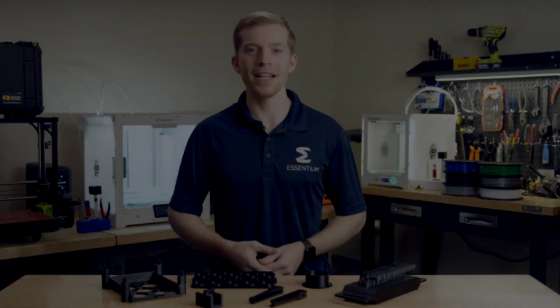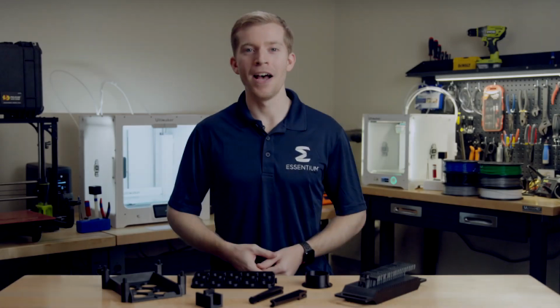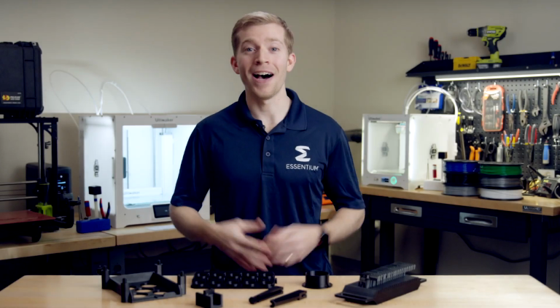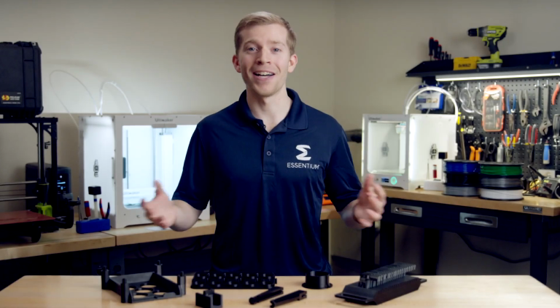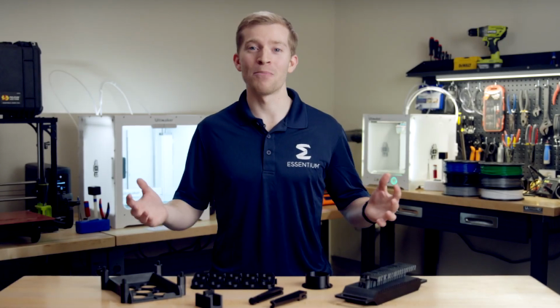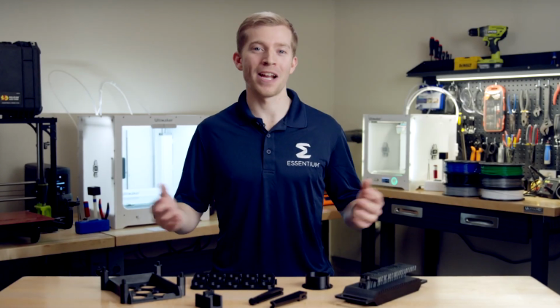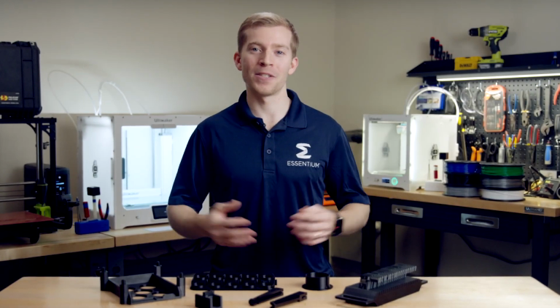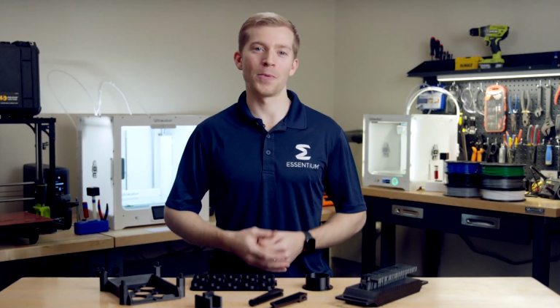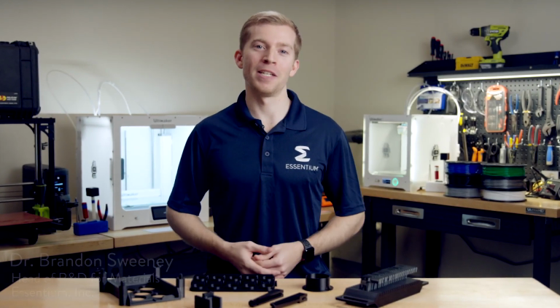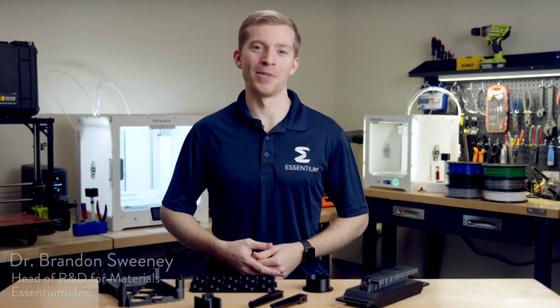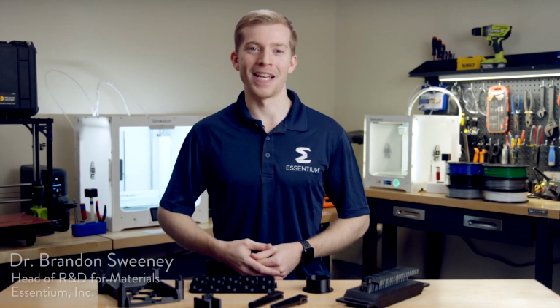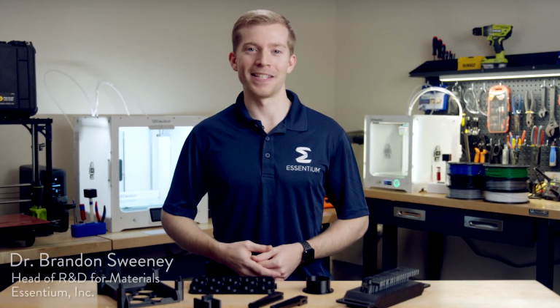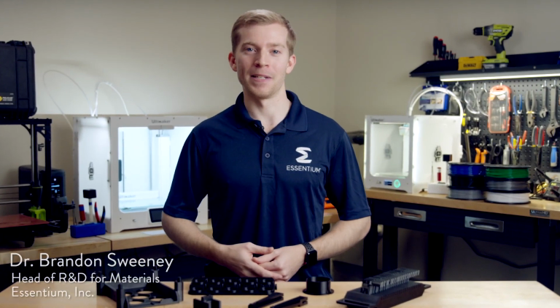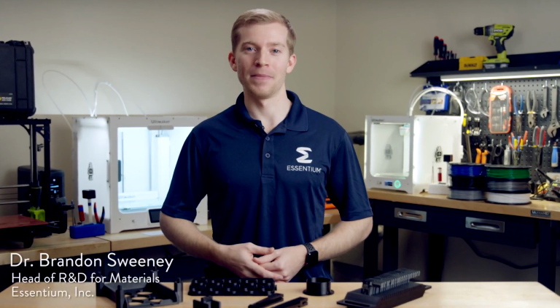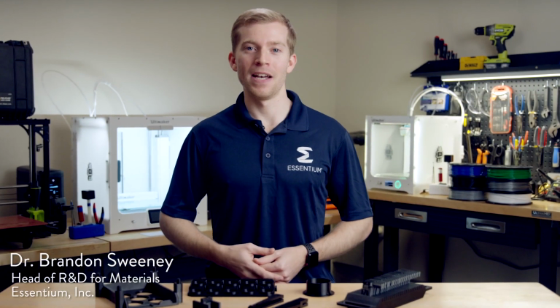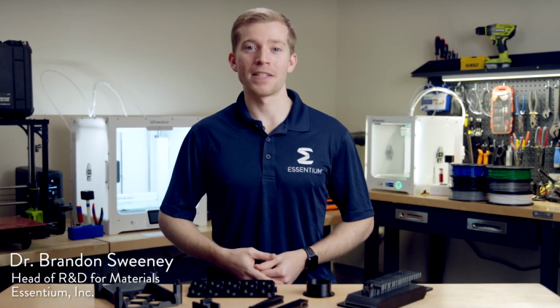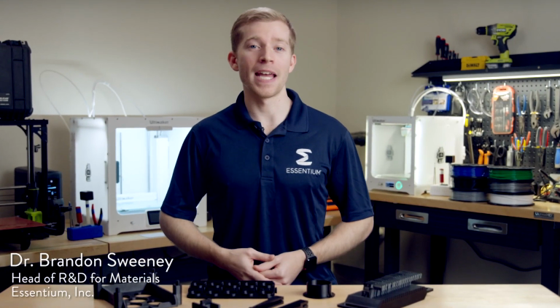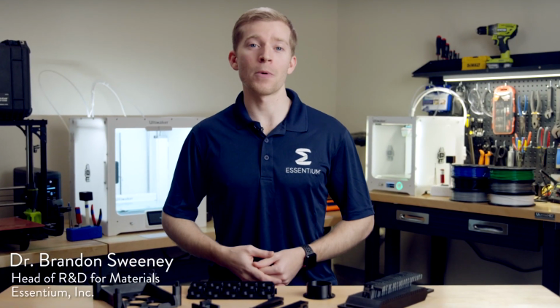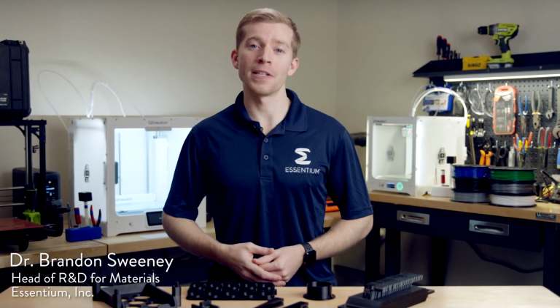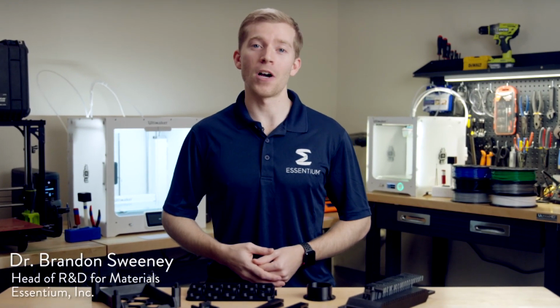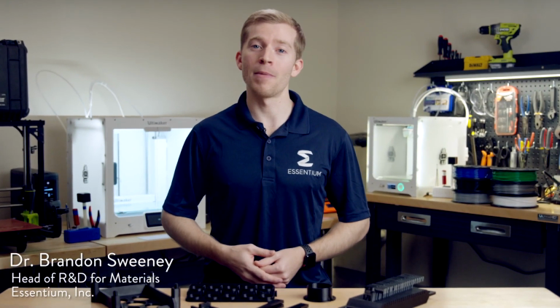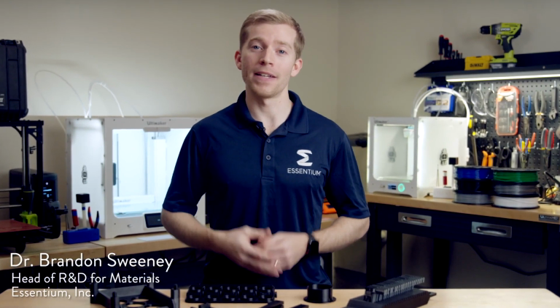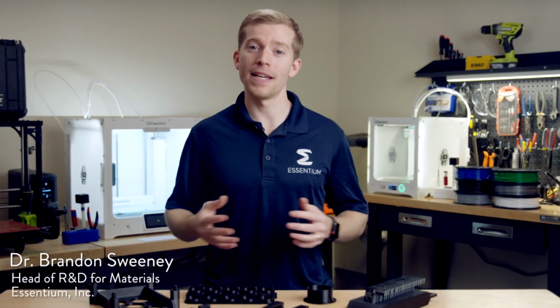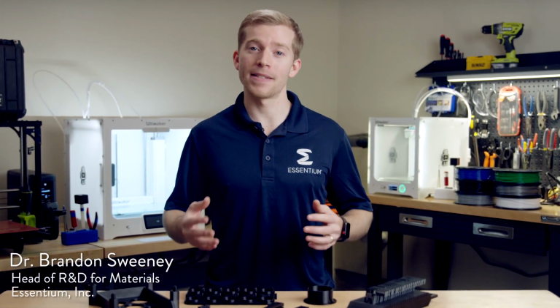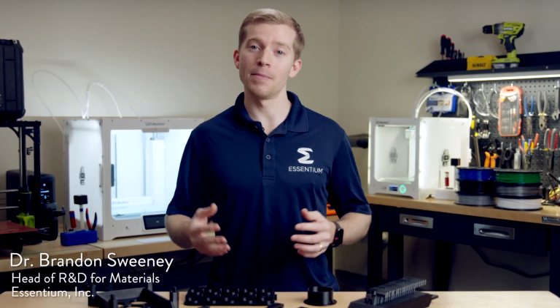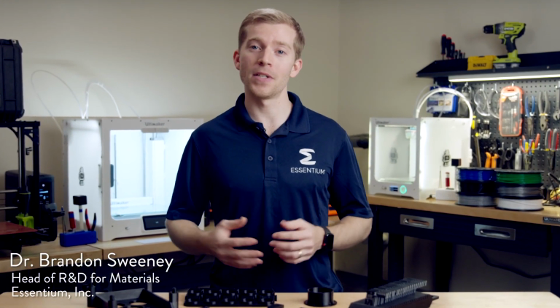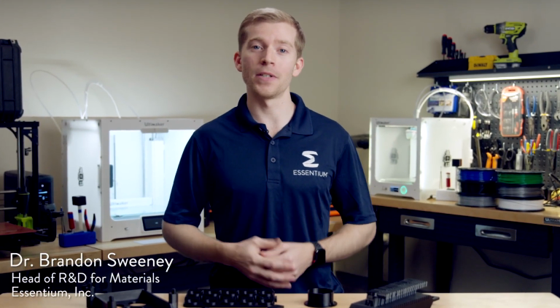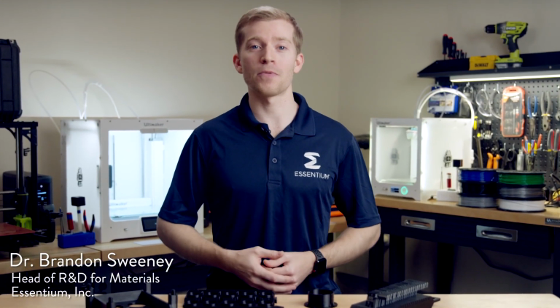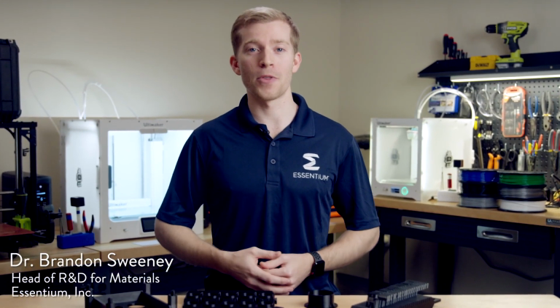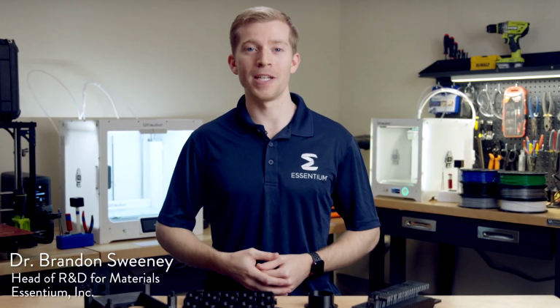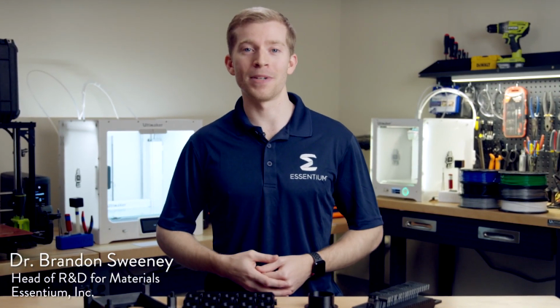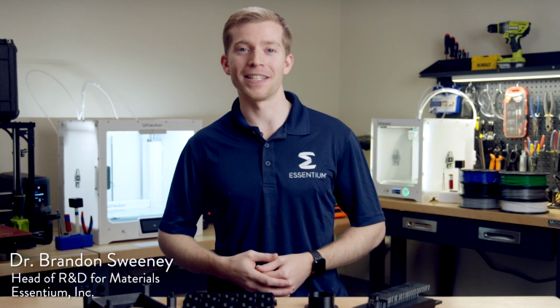Hi, I'm Brandon Sweeney from Ascentium. Today we're going to talk about ESD materials for 3D printing.